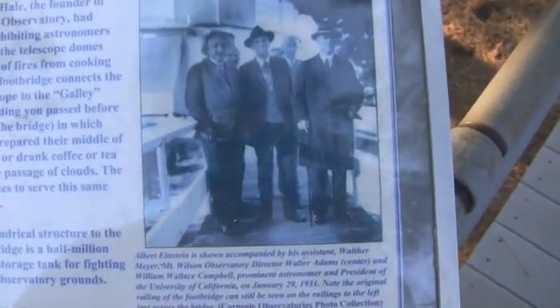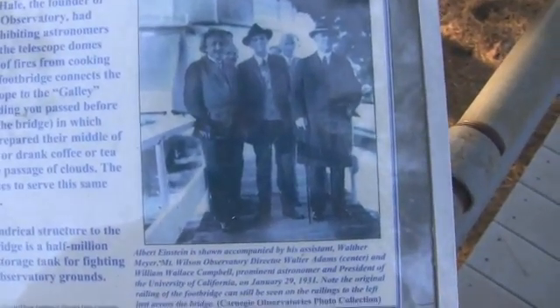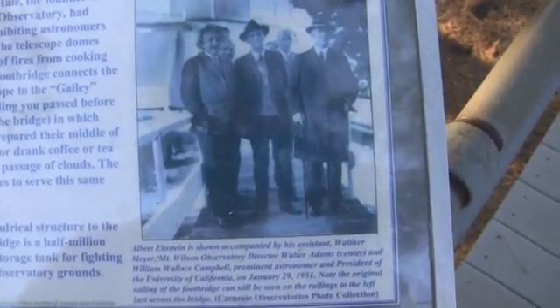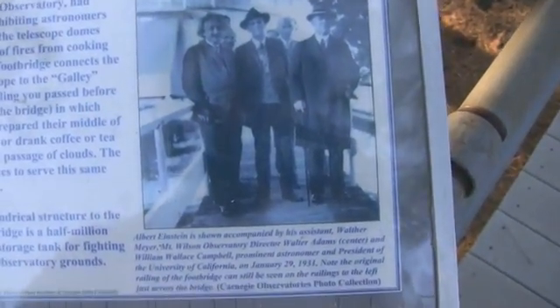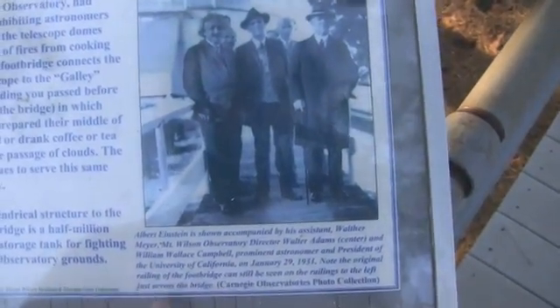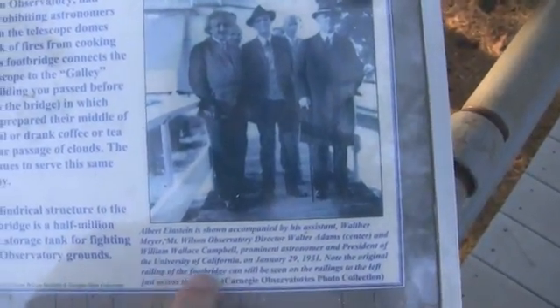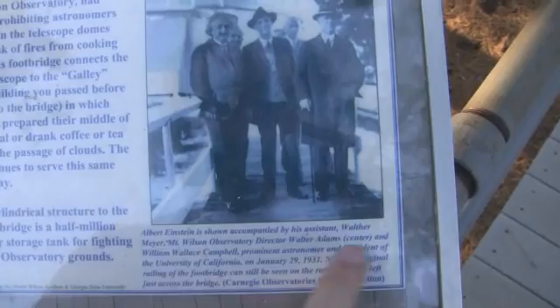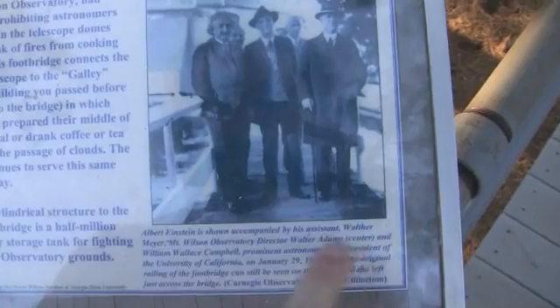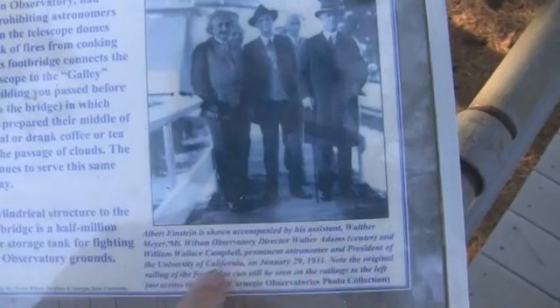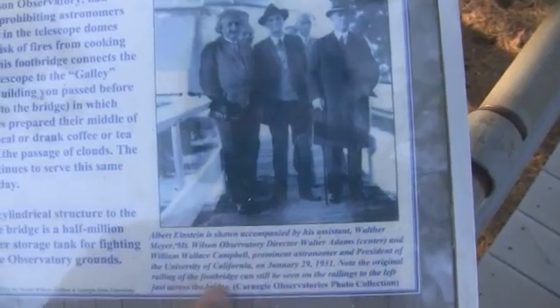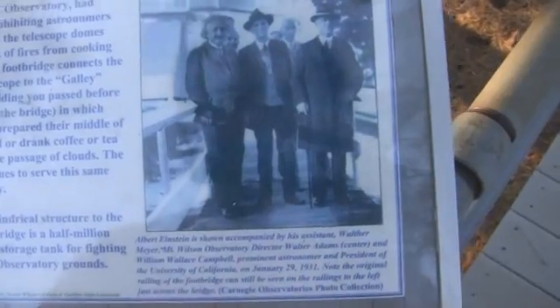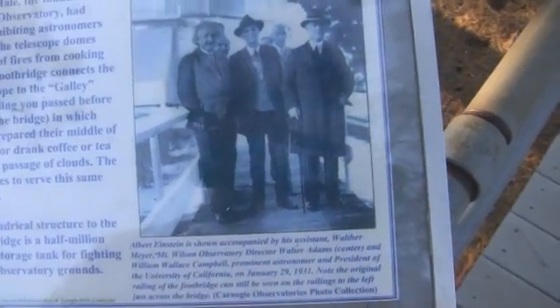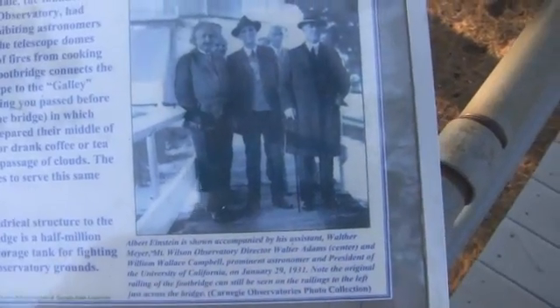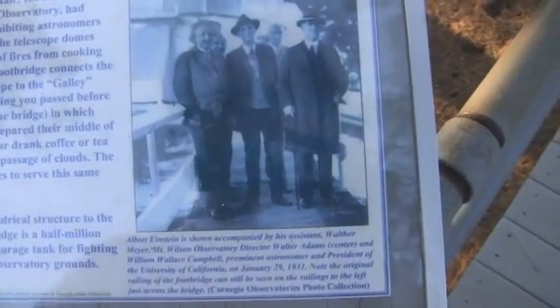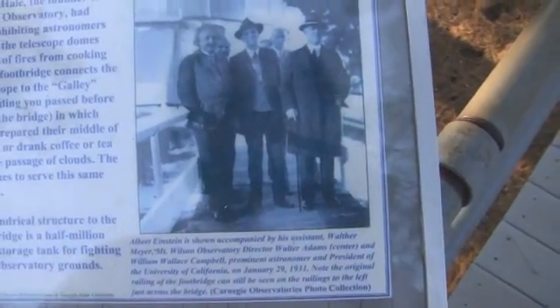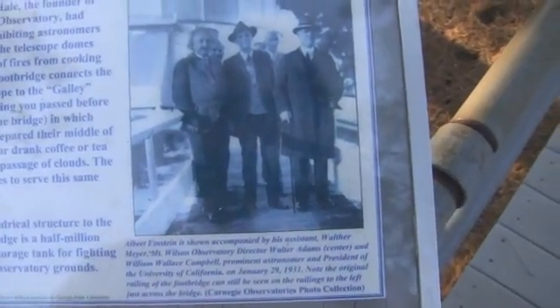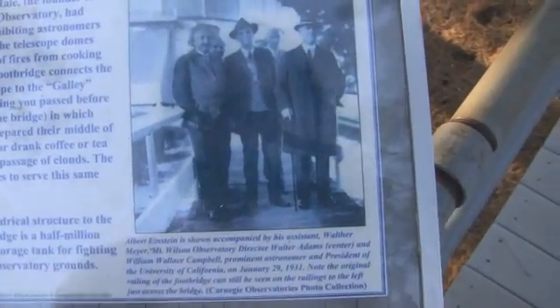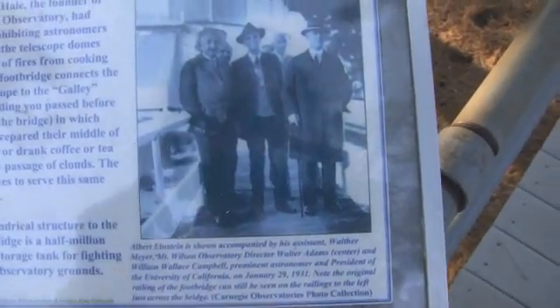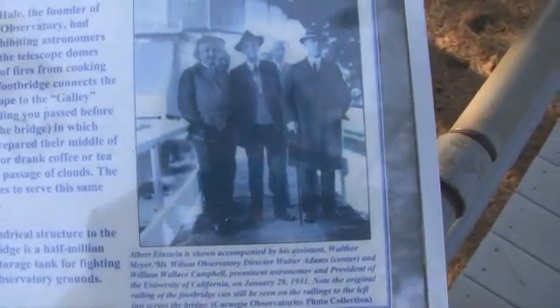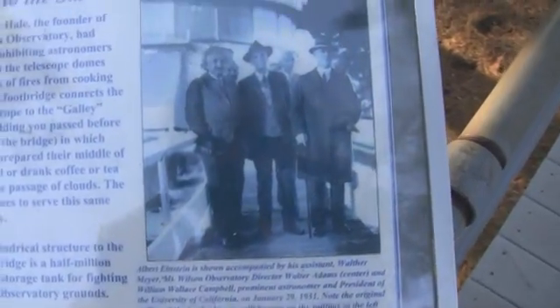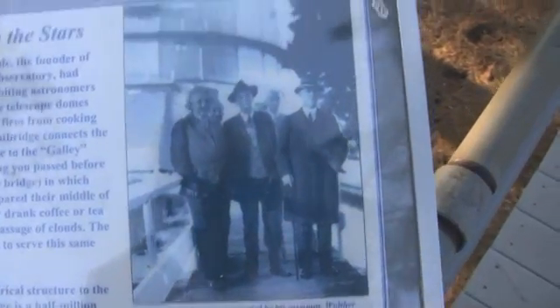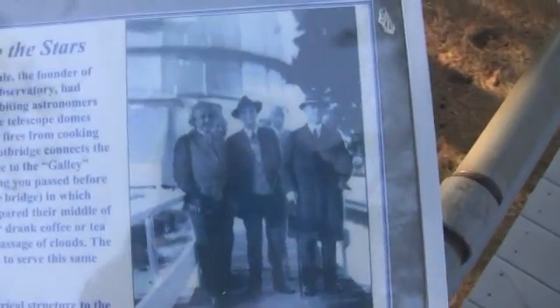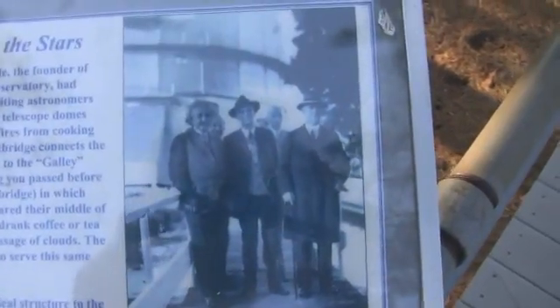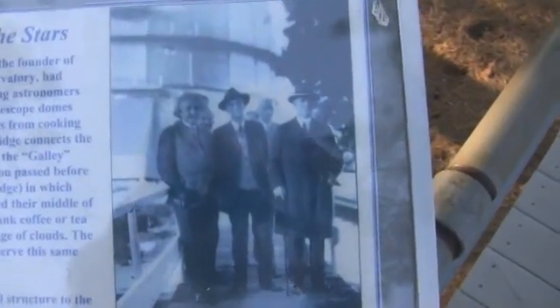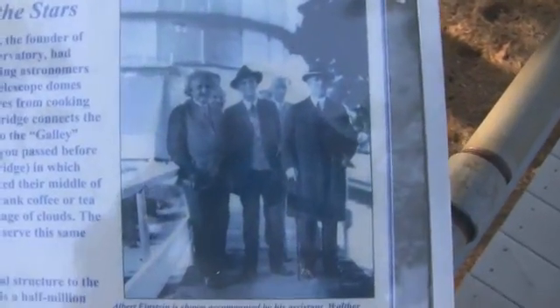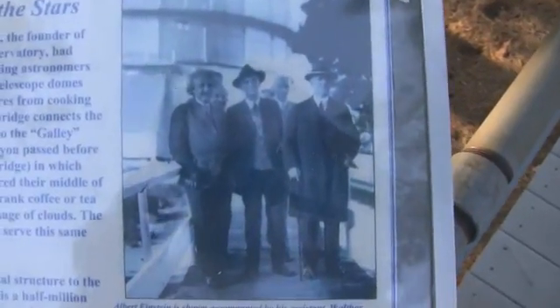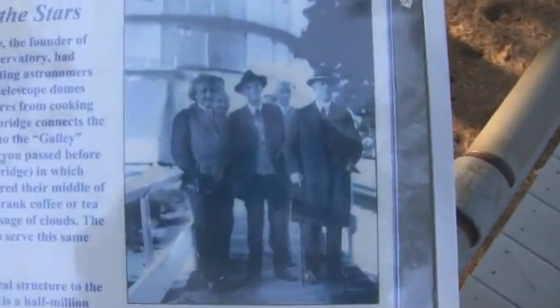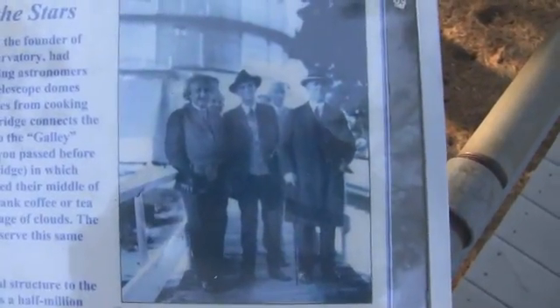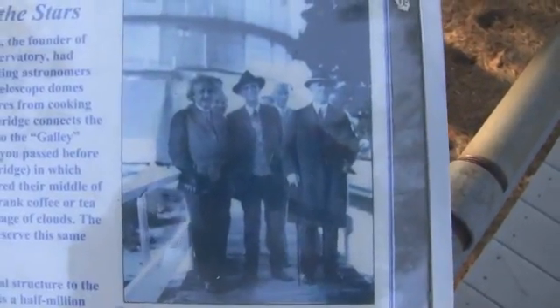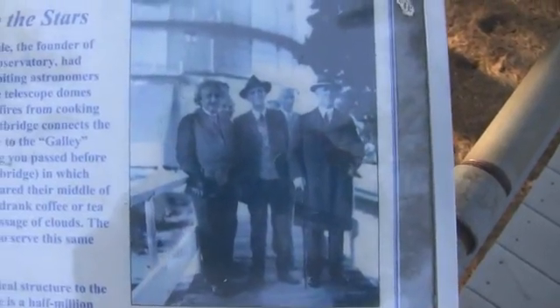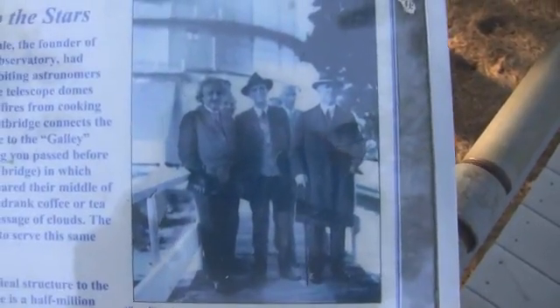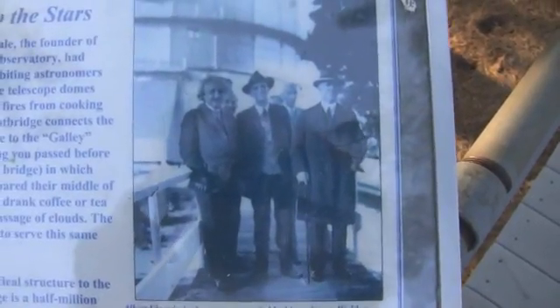Hubble's not there, but they've got the president of the University of California and such like. Einstein stood here.